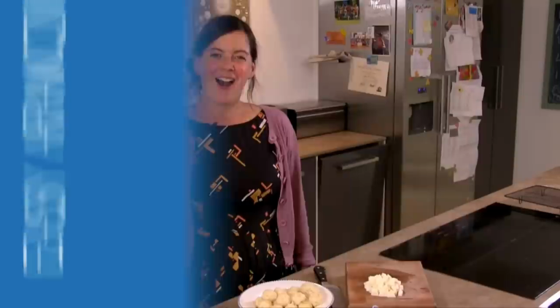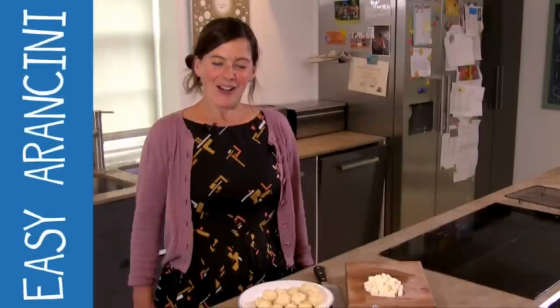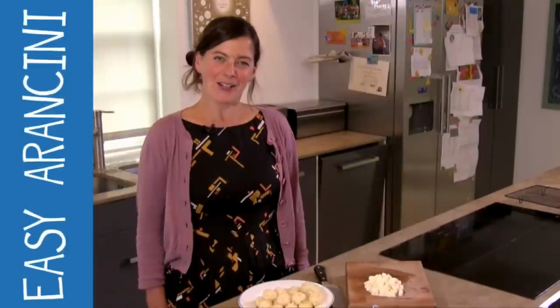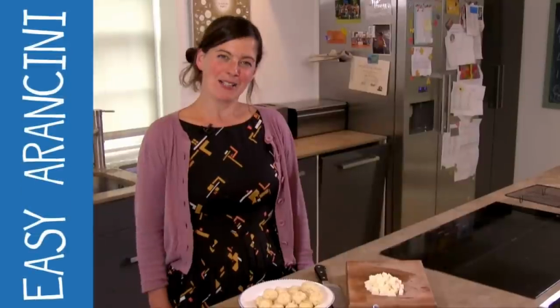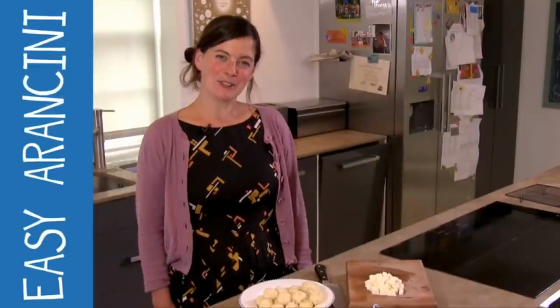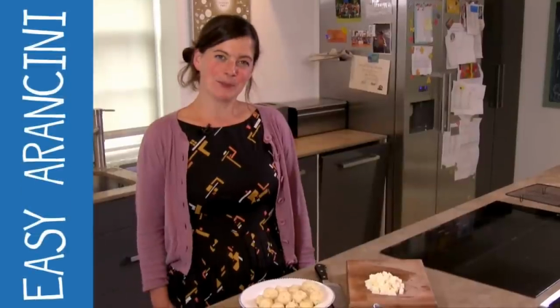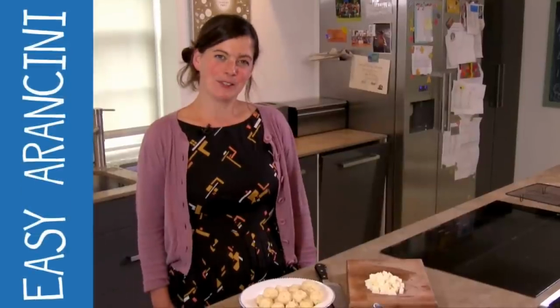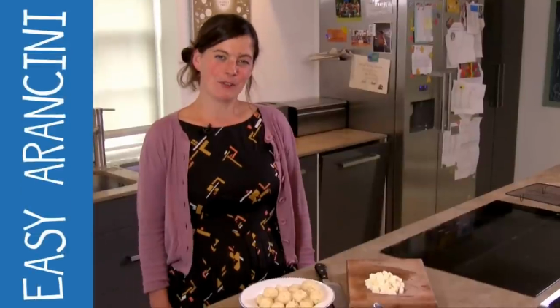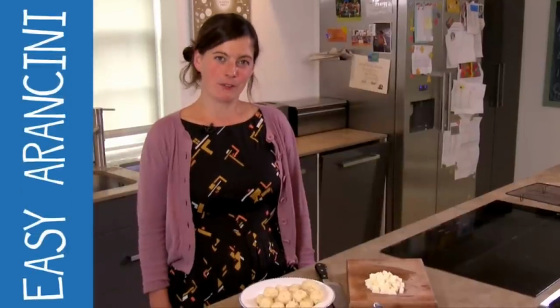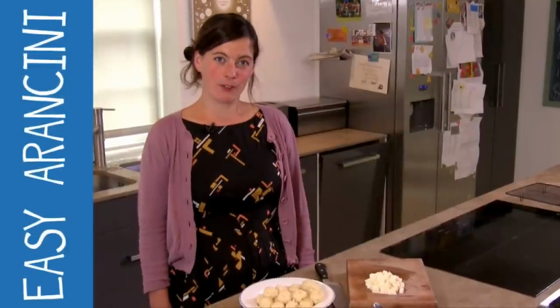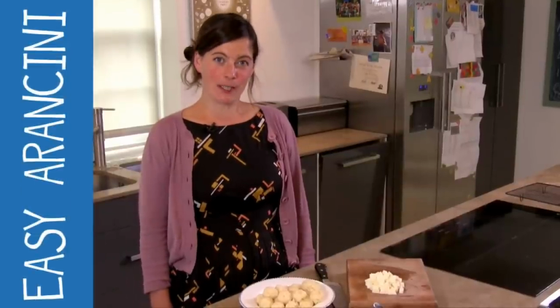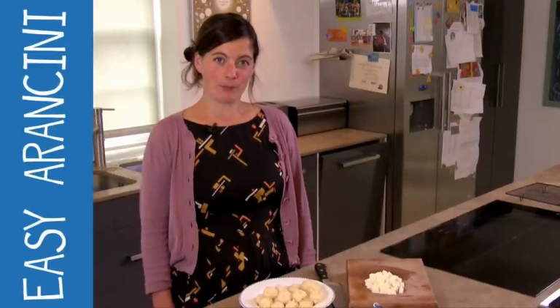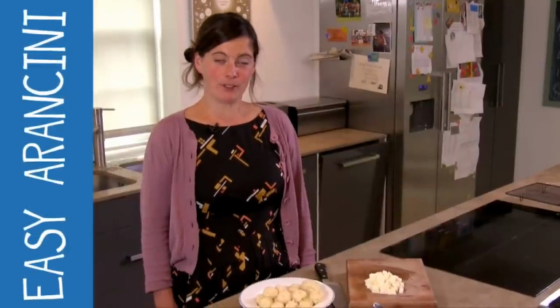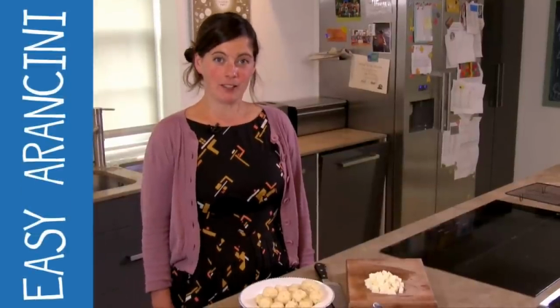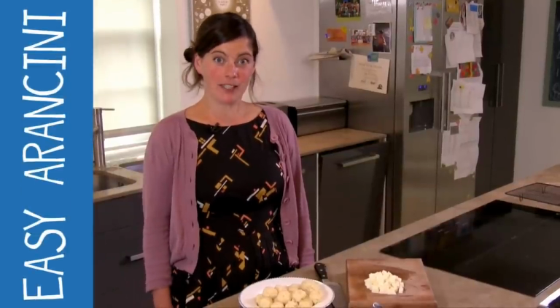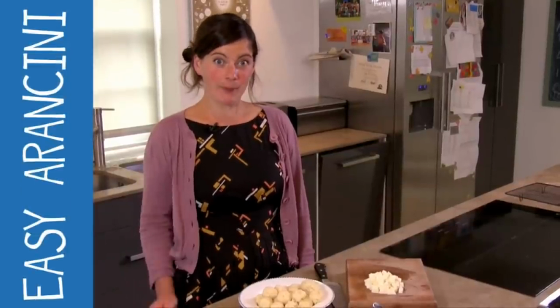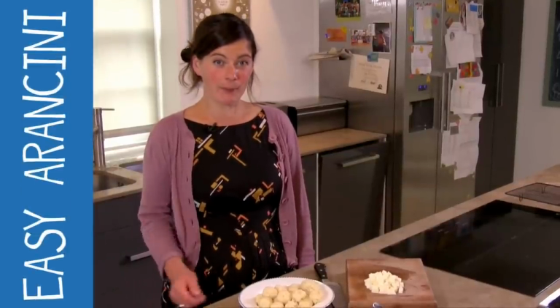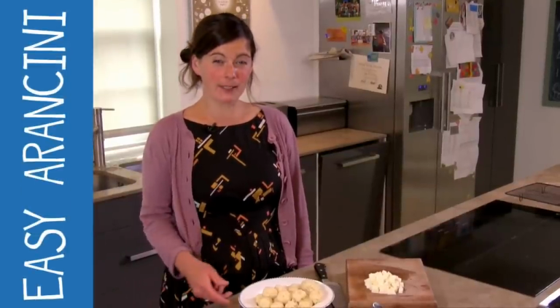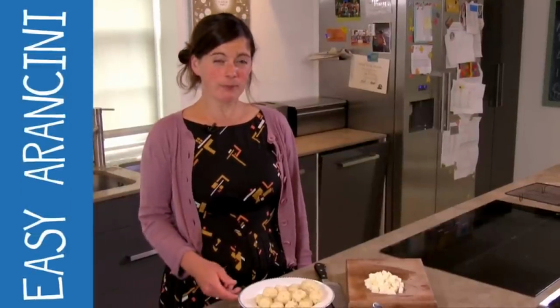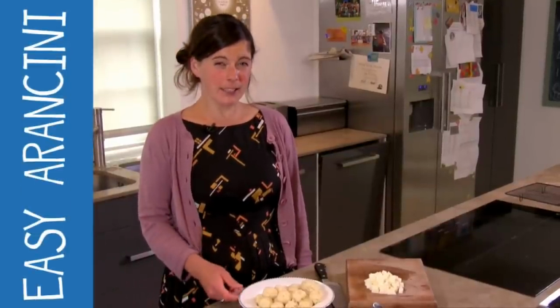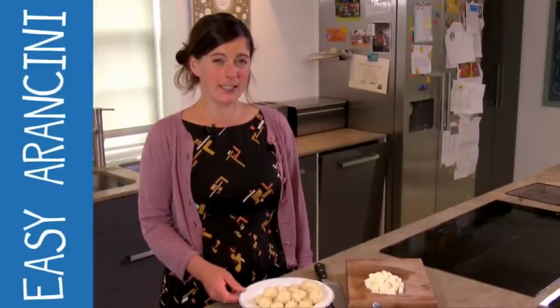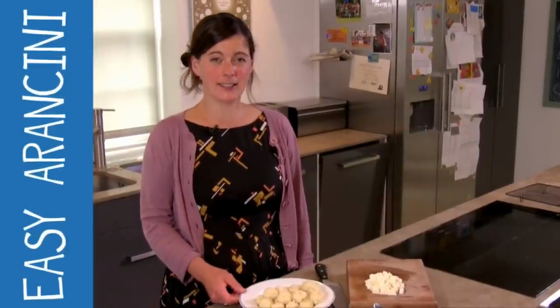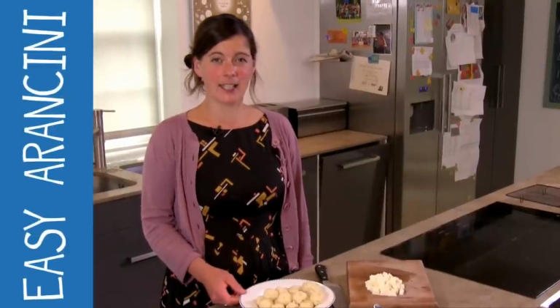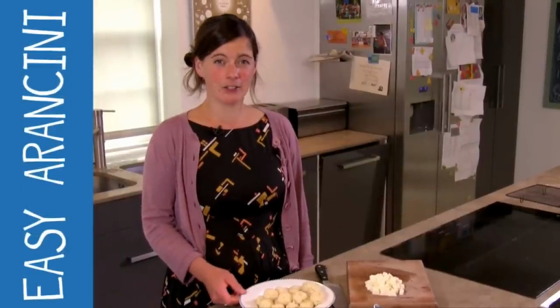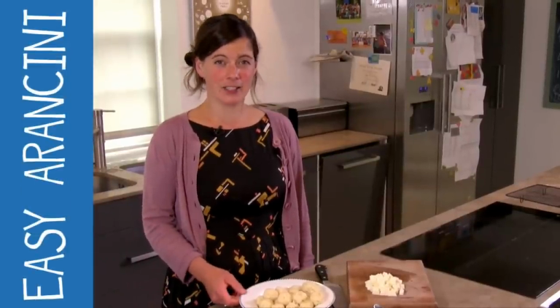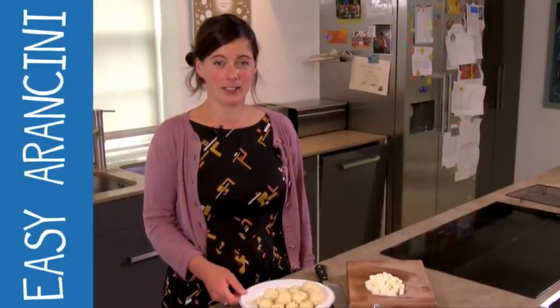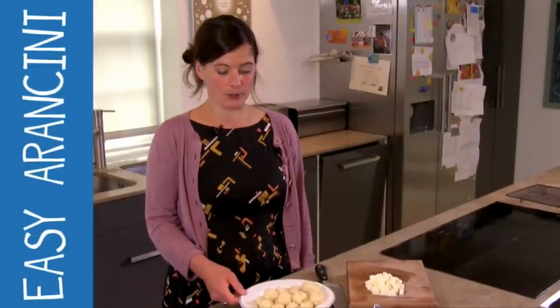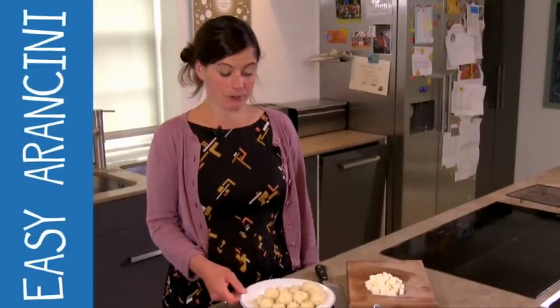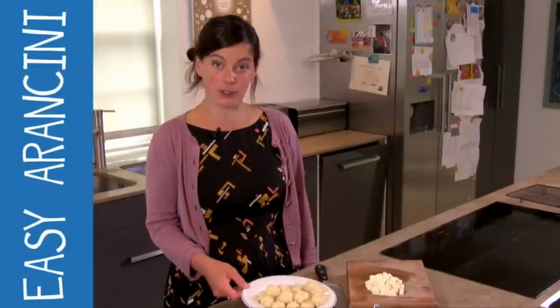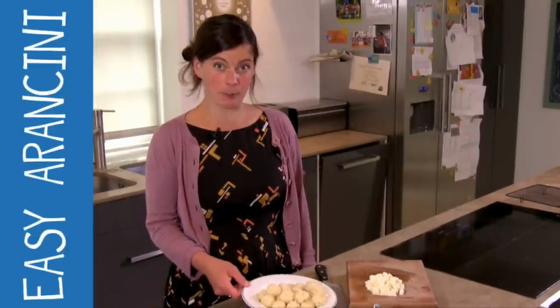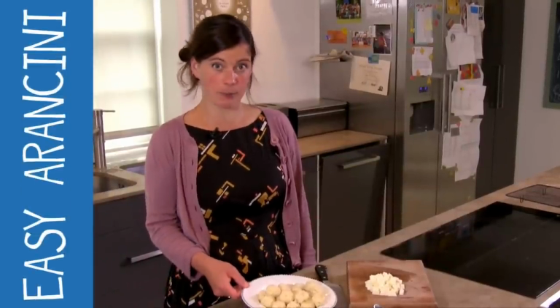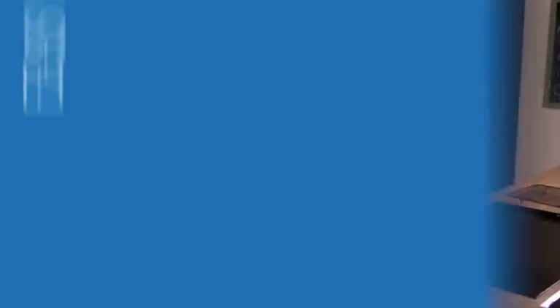Hi, I'm Claire Thompson of The Five O'Clock Apron and today I'm going to make some really easy arancini, which are risotto balls.